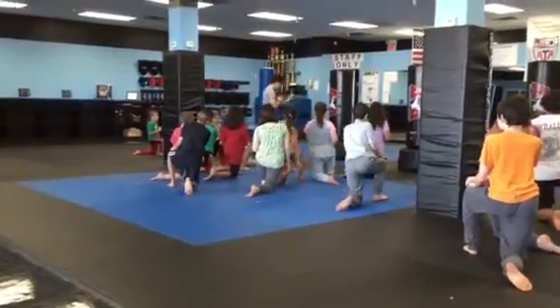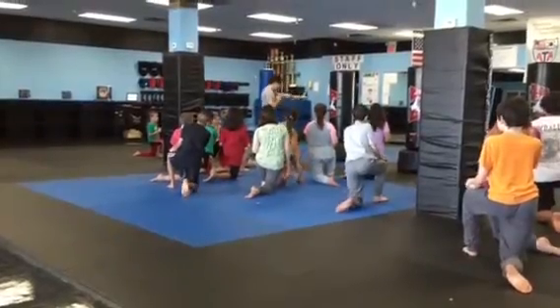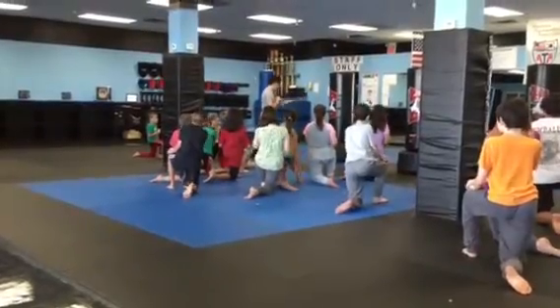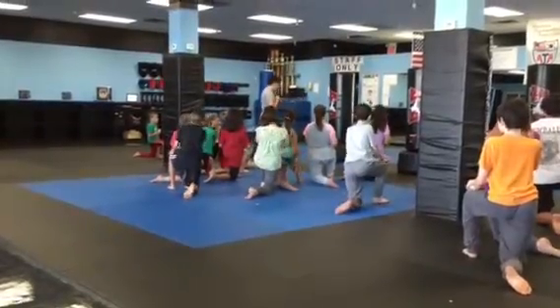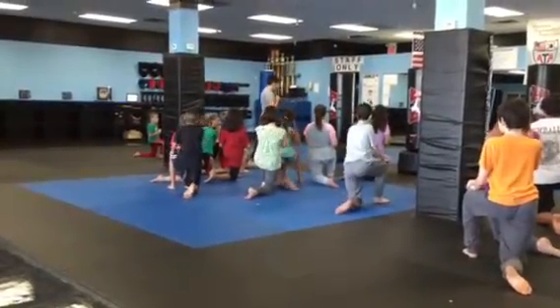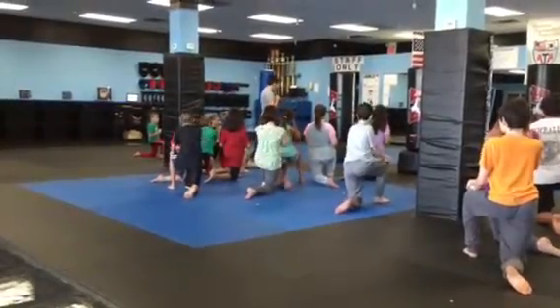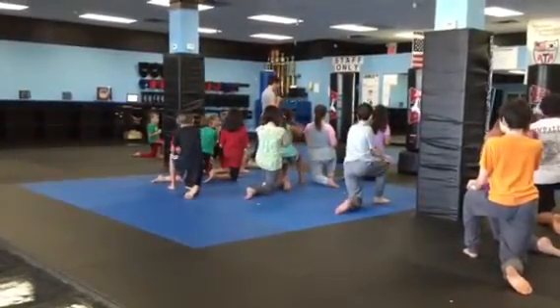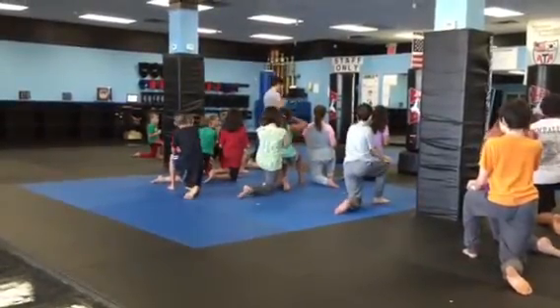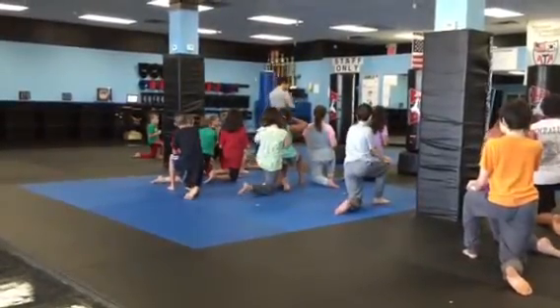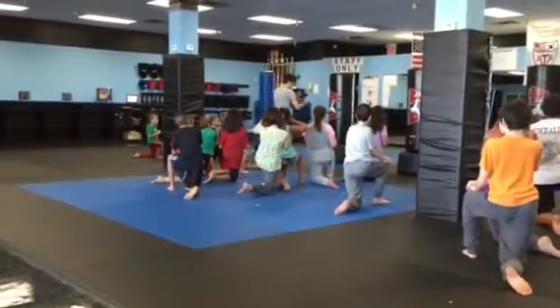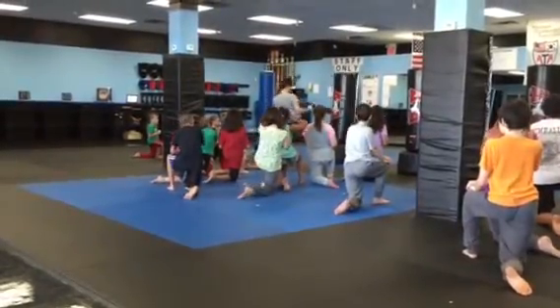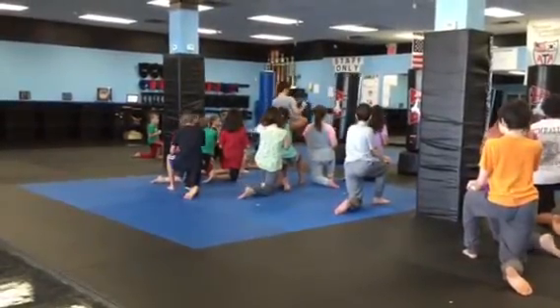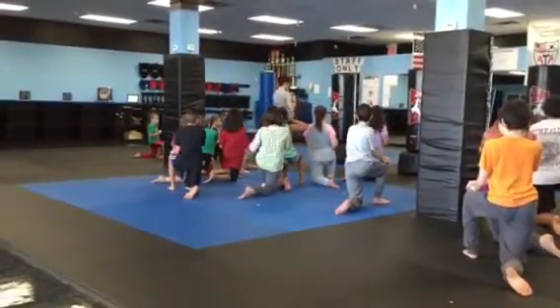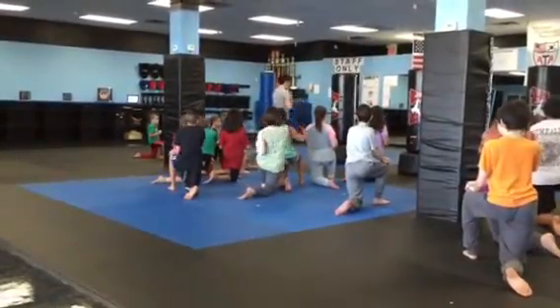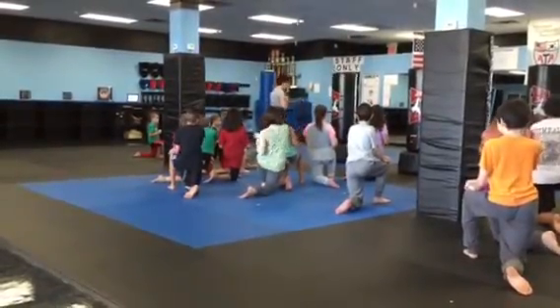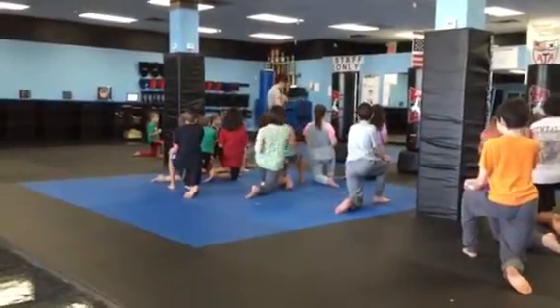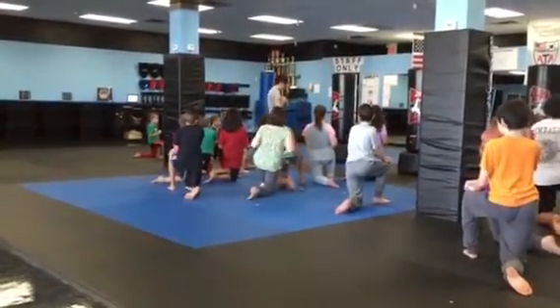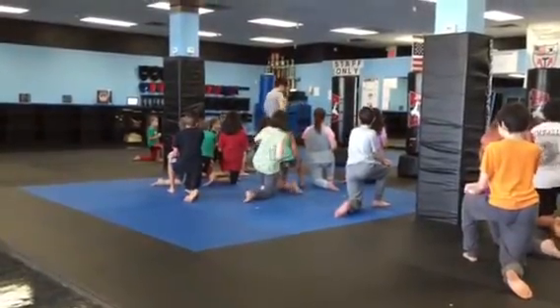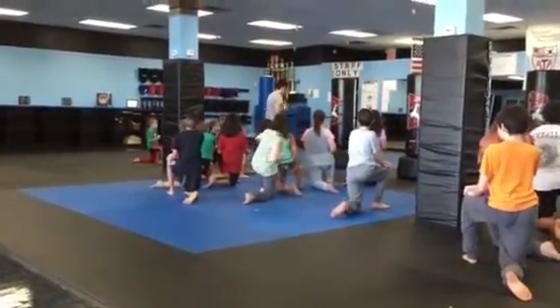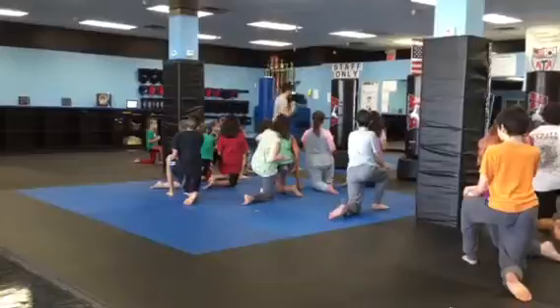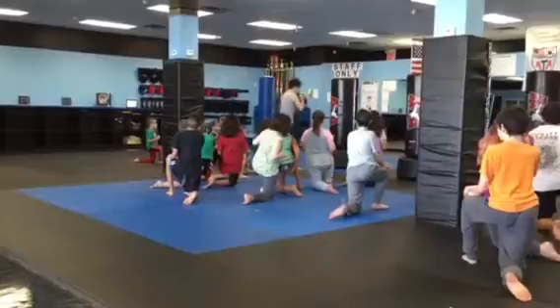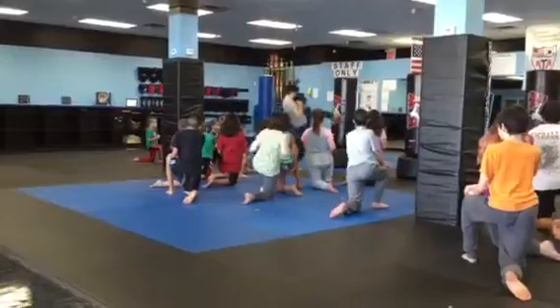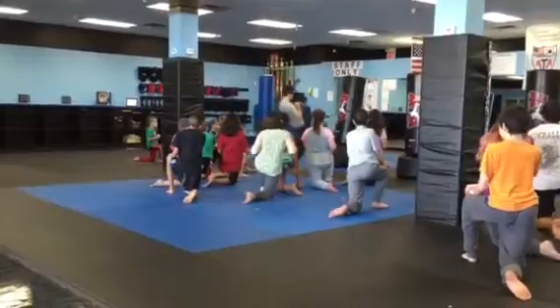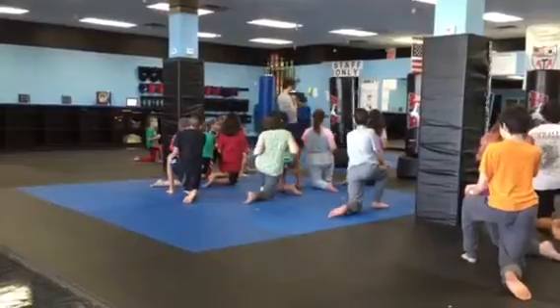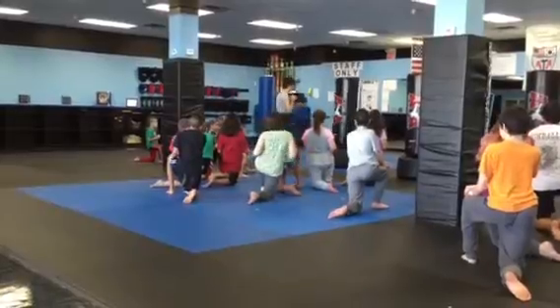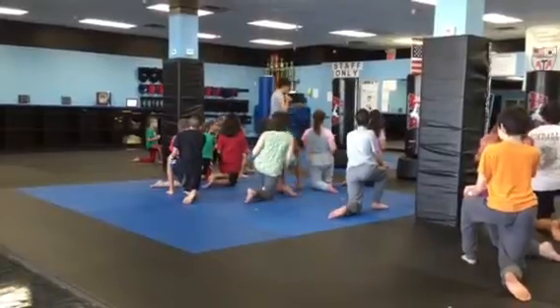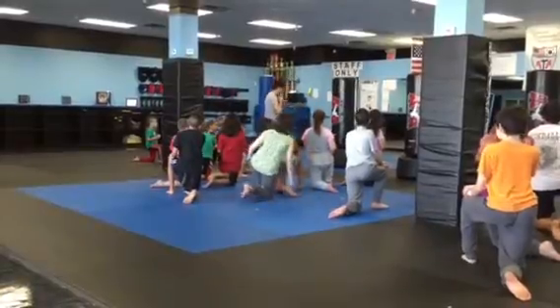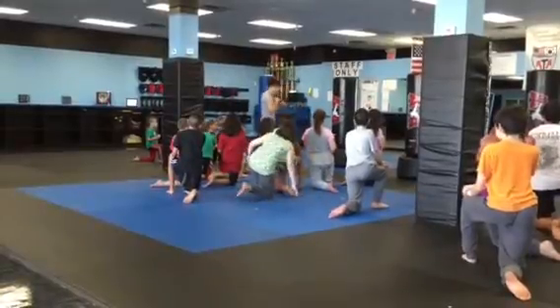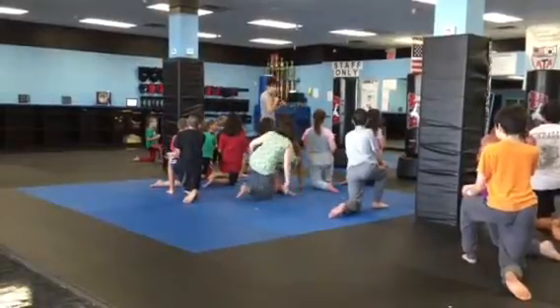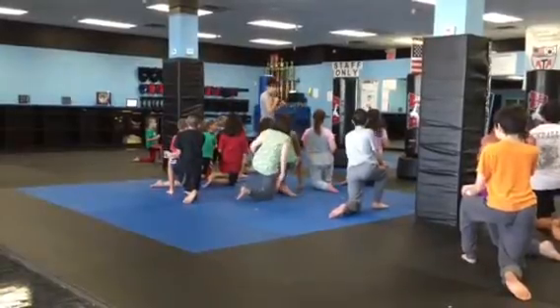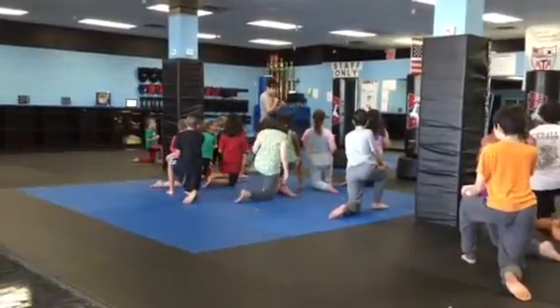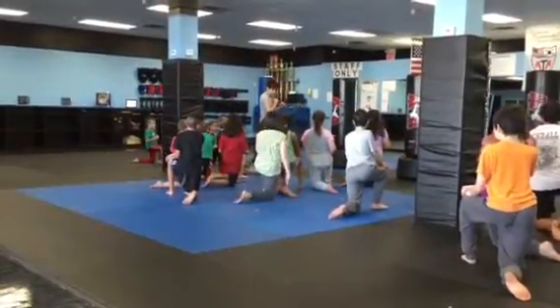Remember, your front kick goes straight — right on the picture. You're going to do one, switch your feet, two. I want you to practice closer to the rest.